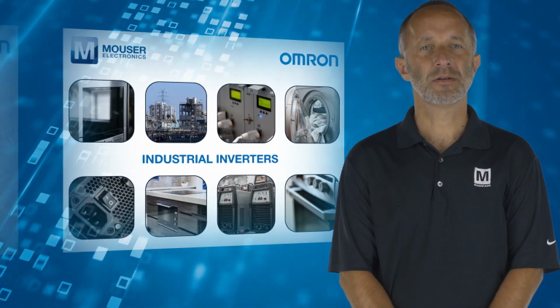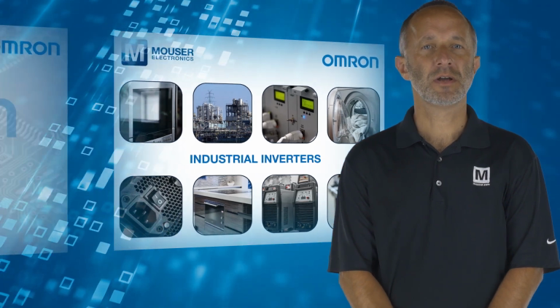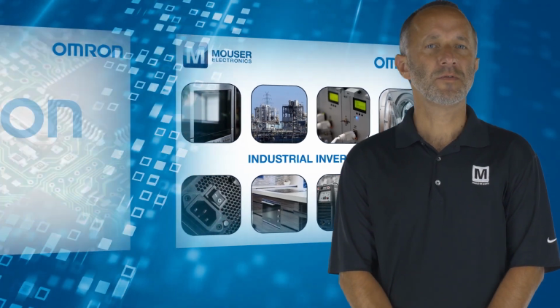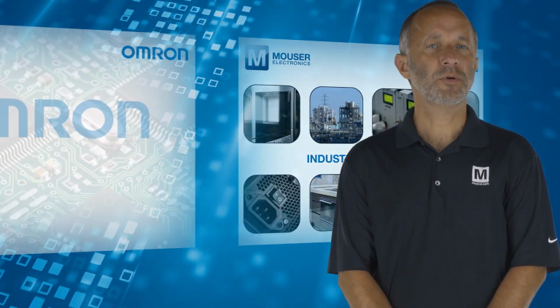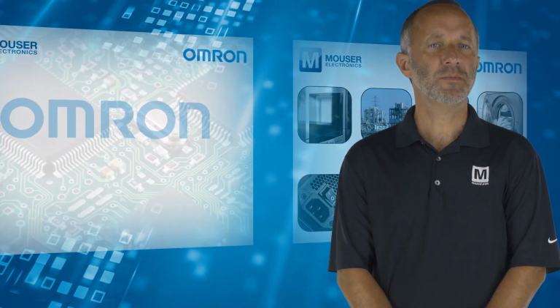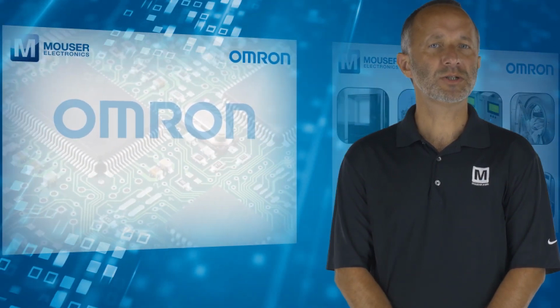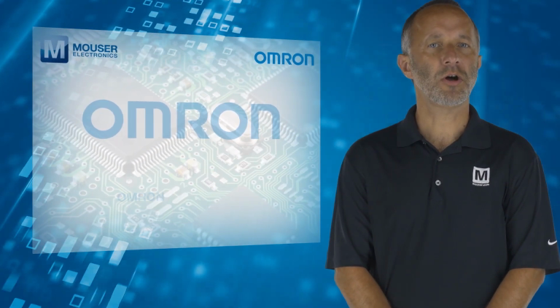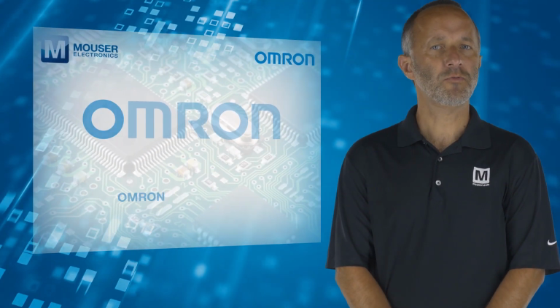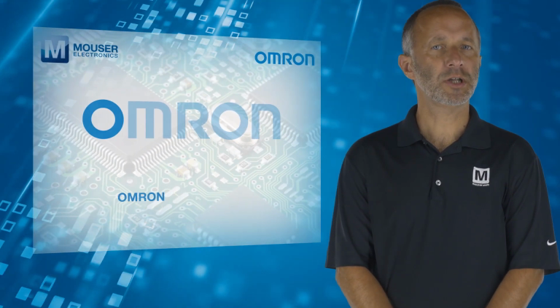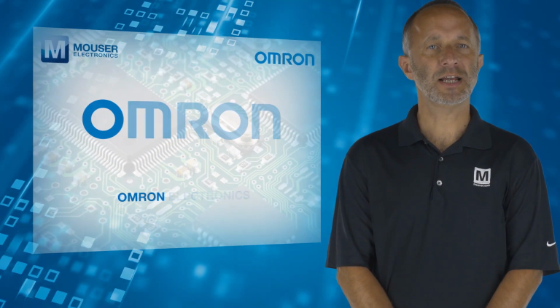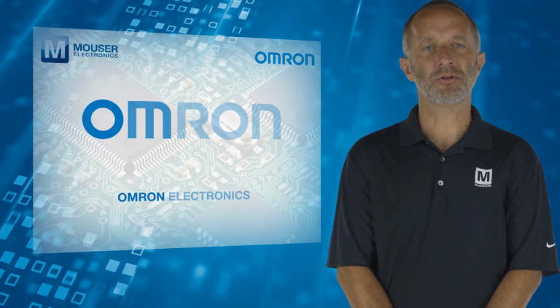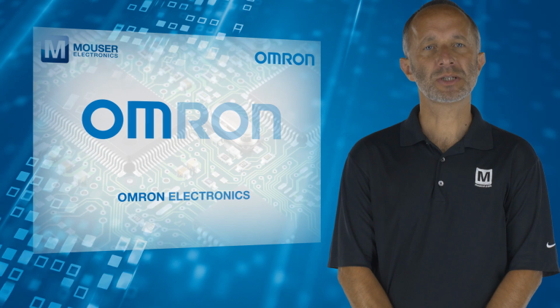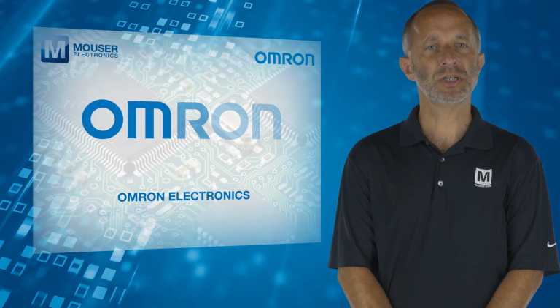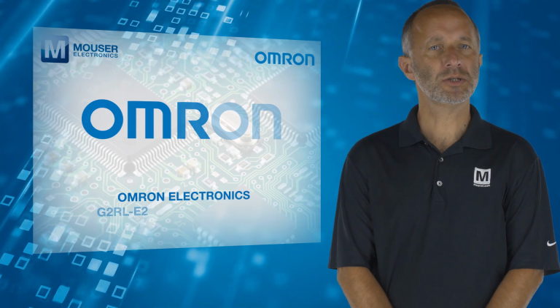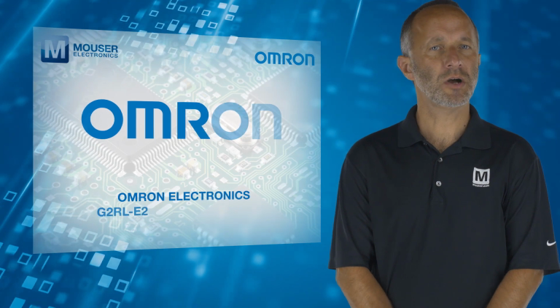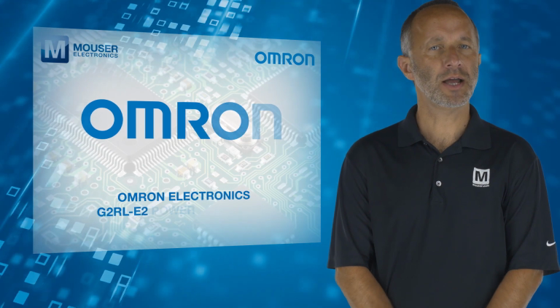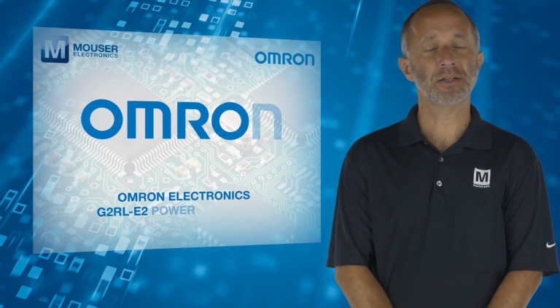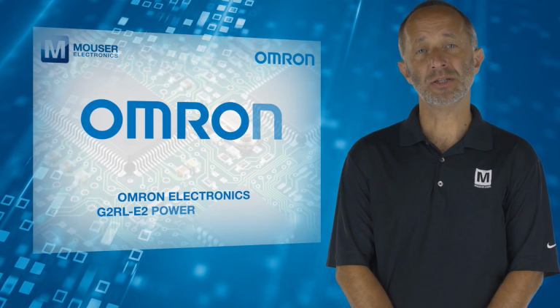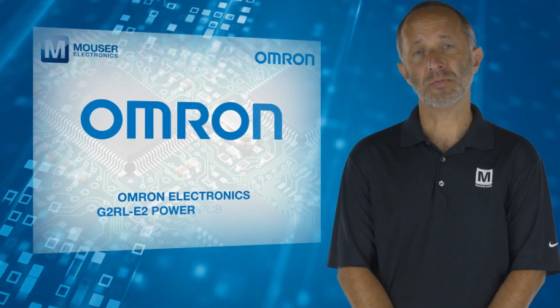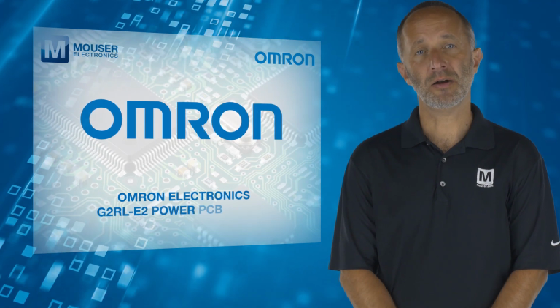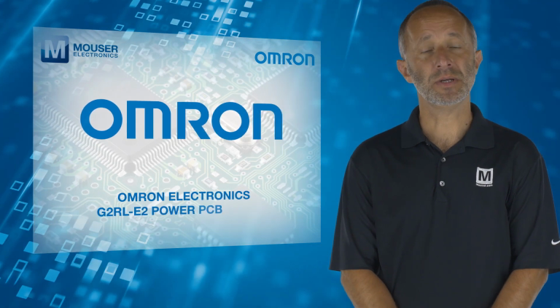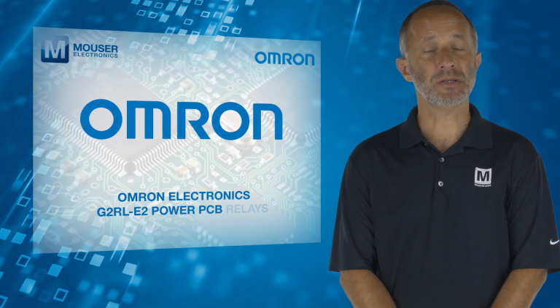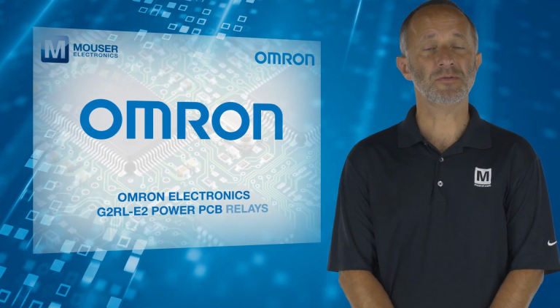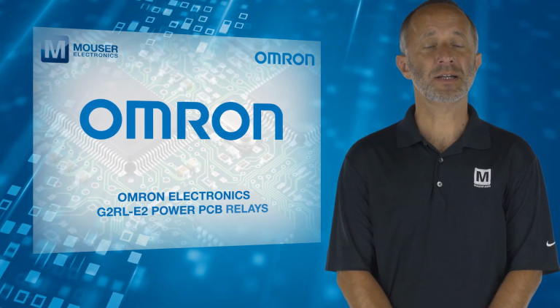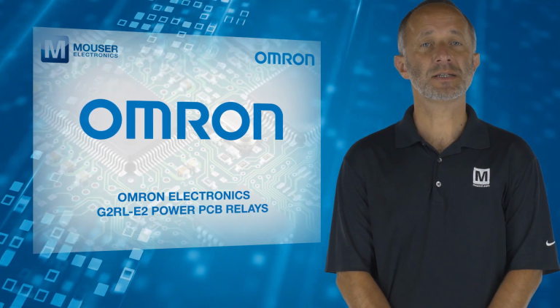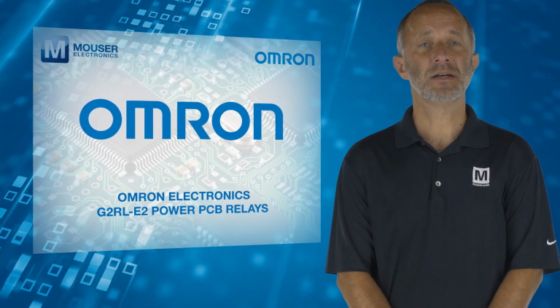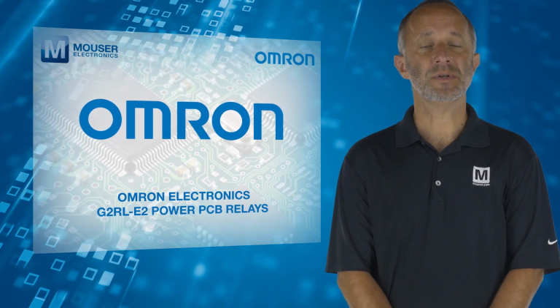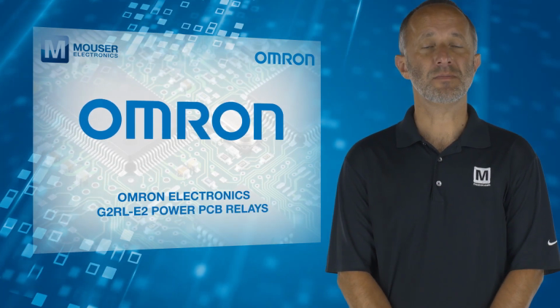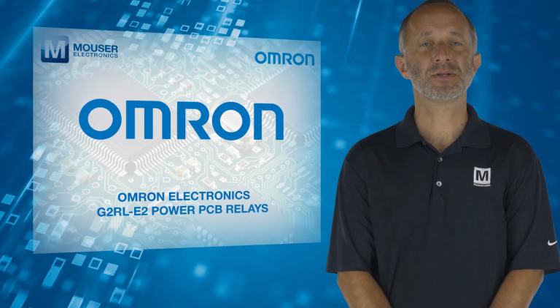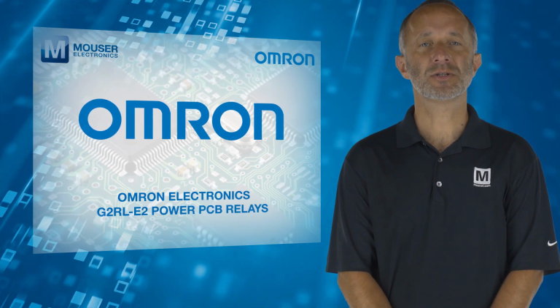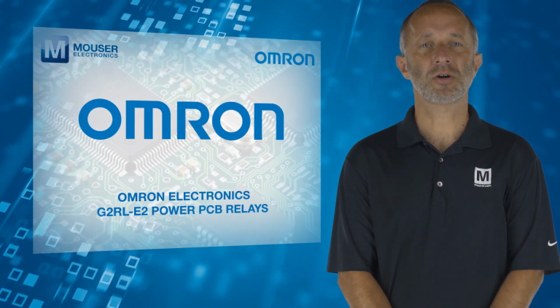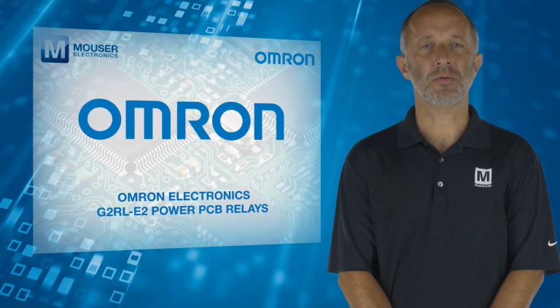For more information on Omron Electronics G2RL-E2 power PCB relays, visit mouser.com.